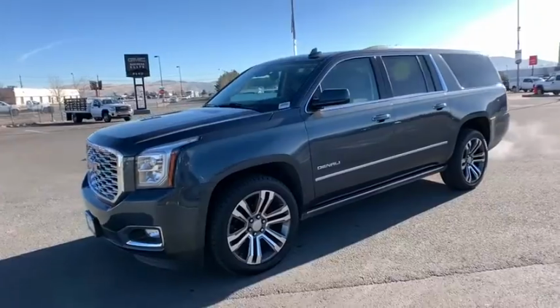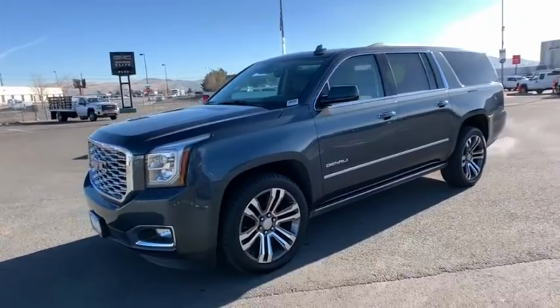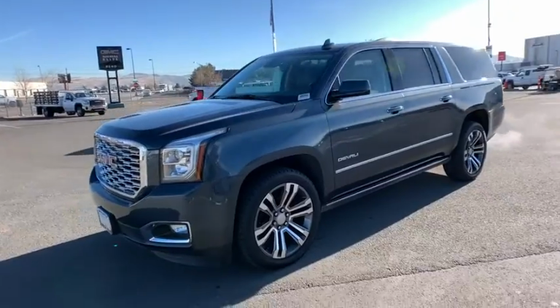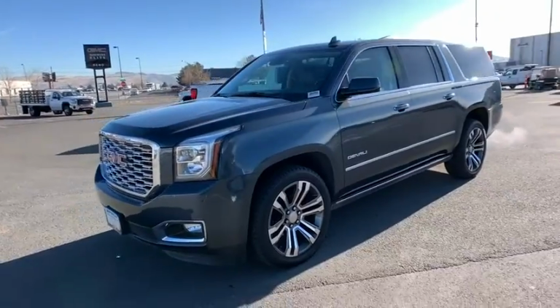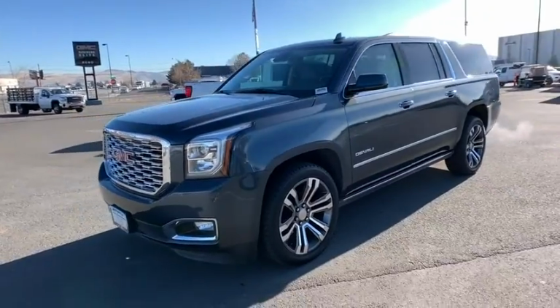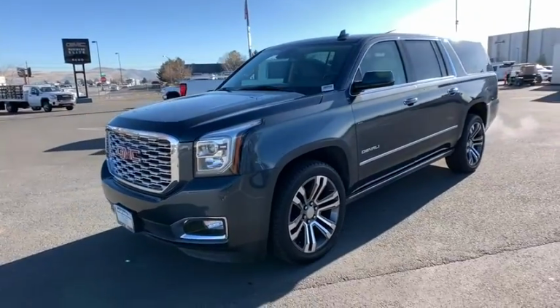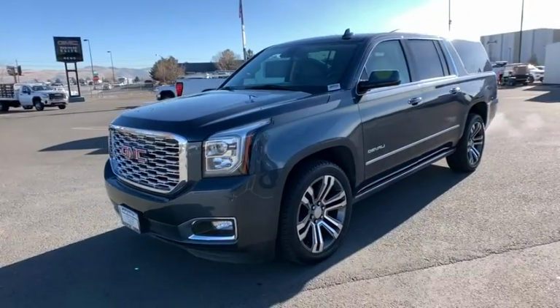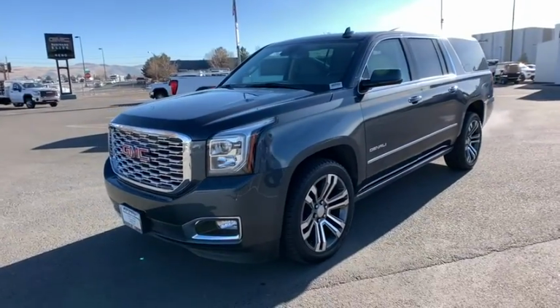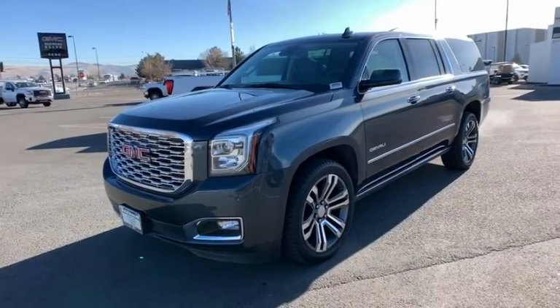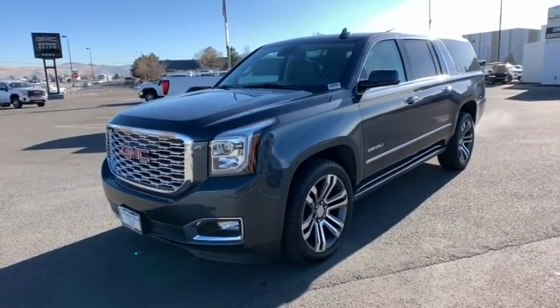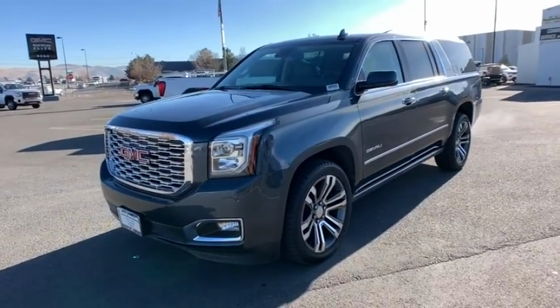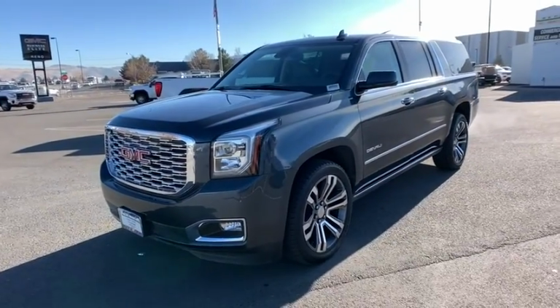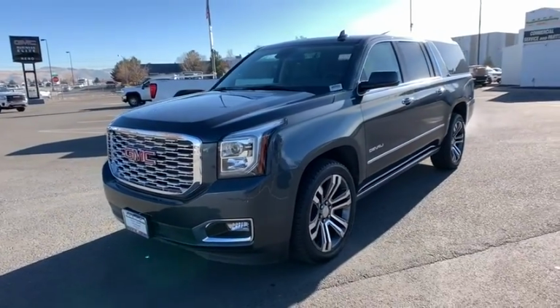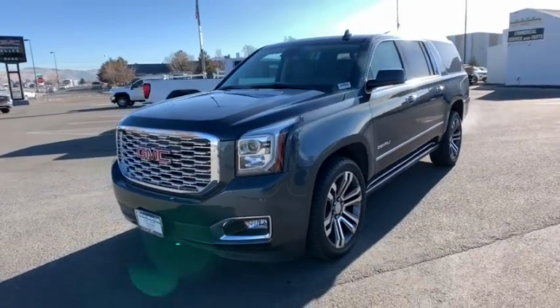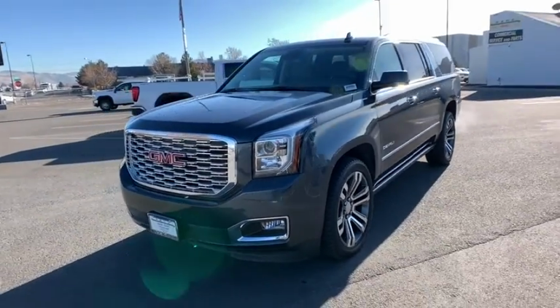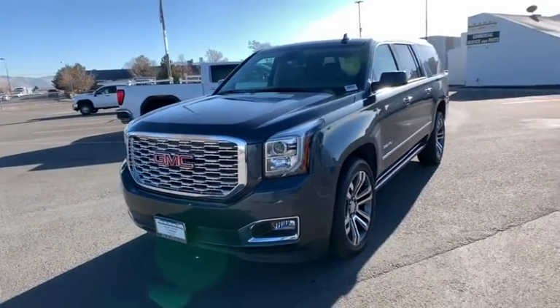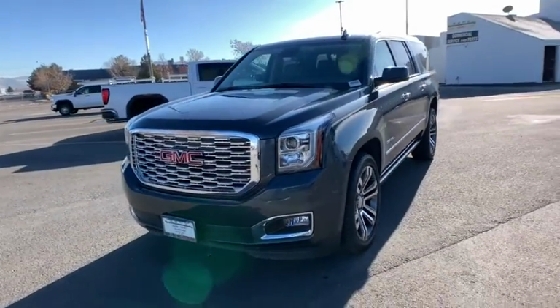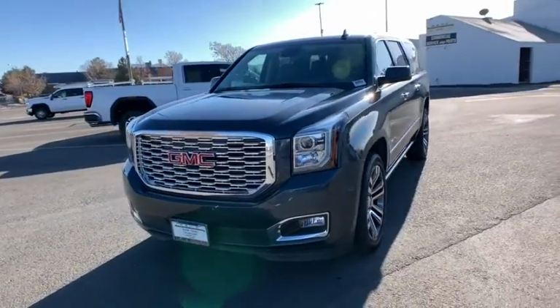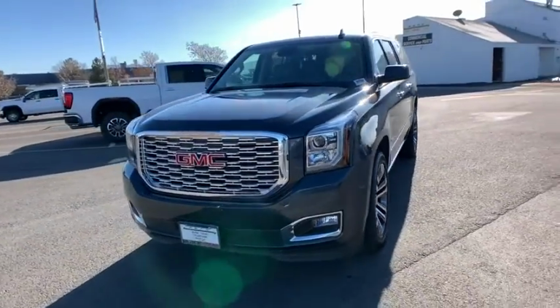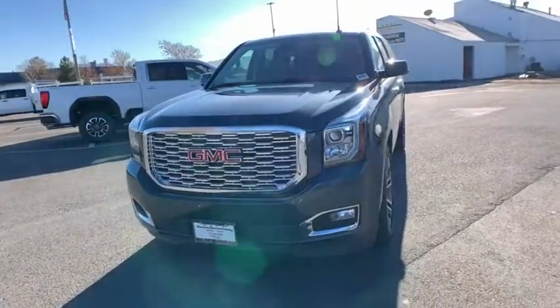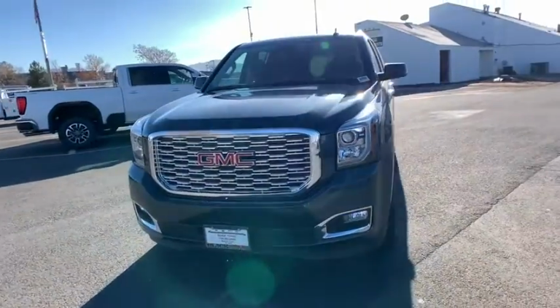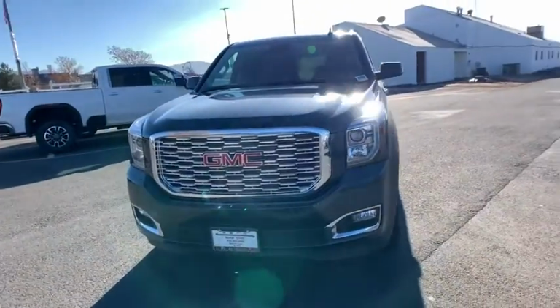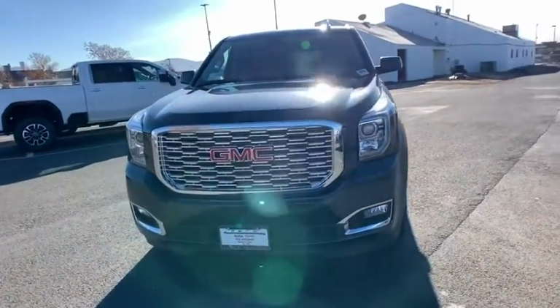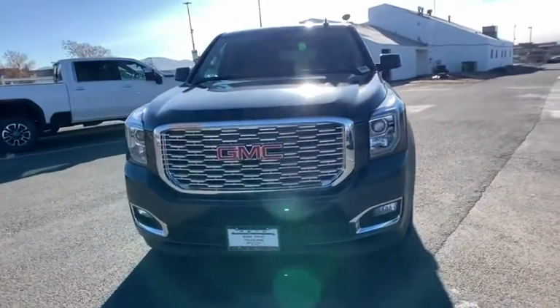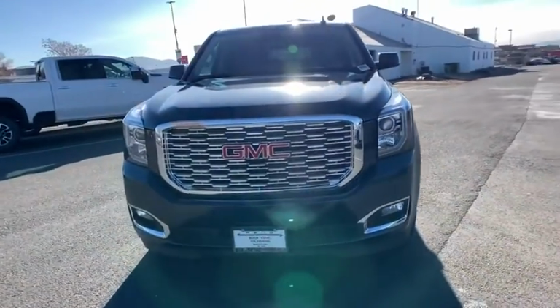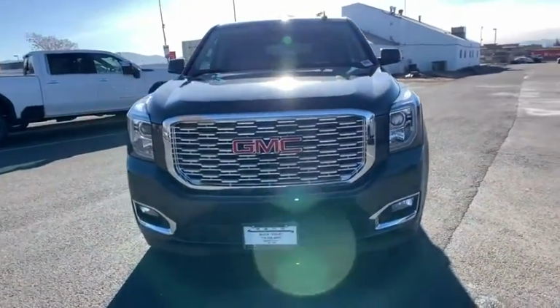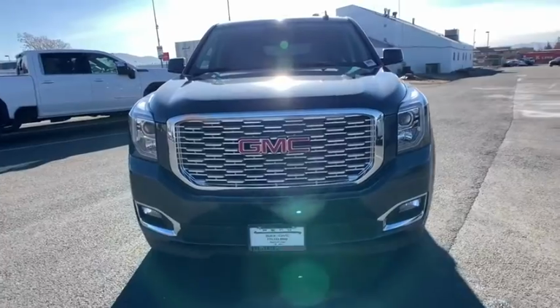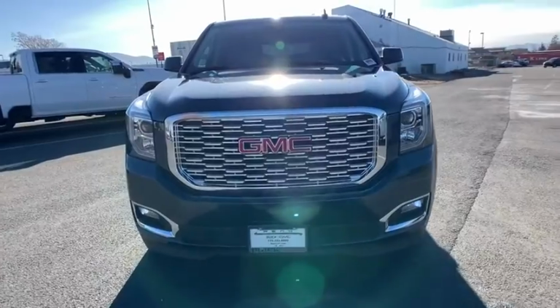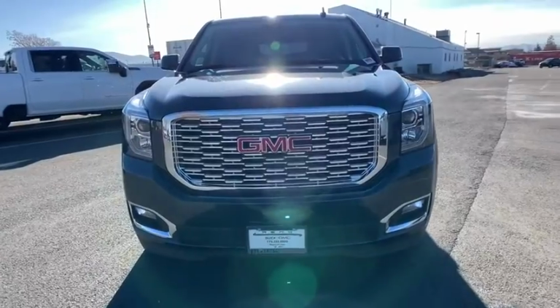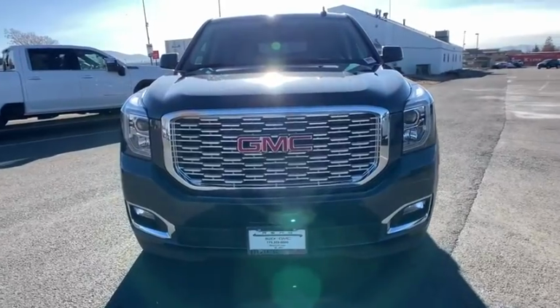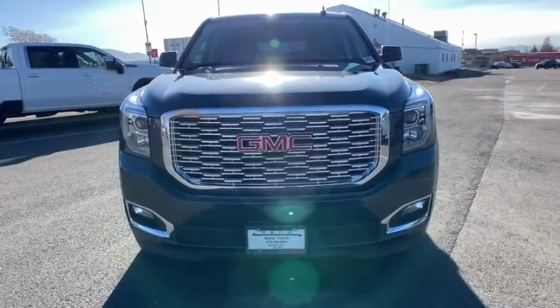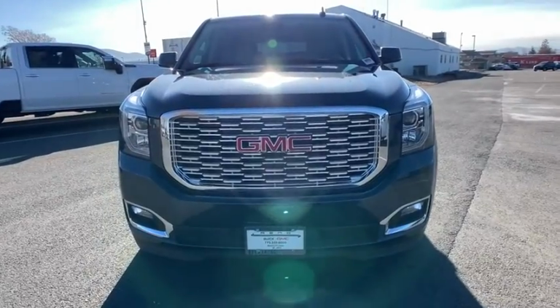Leather-wrapped steering wheel, adjustable steering wheel, power steering, floor mats, cruise control, keyless start.